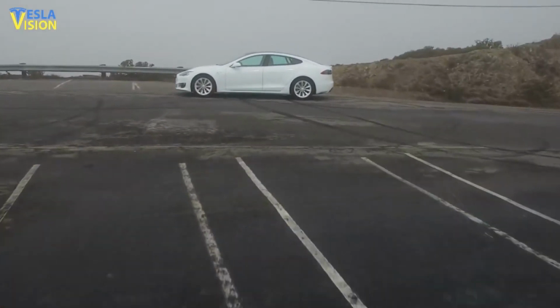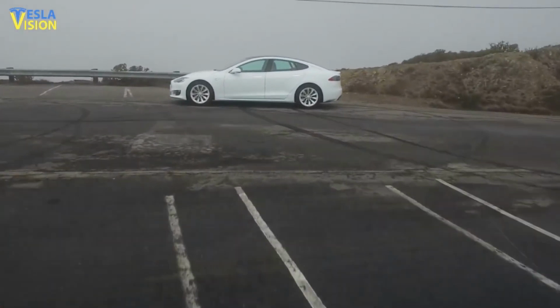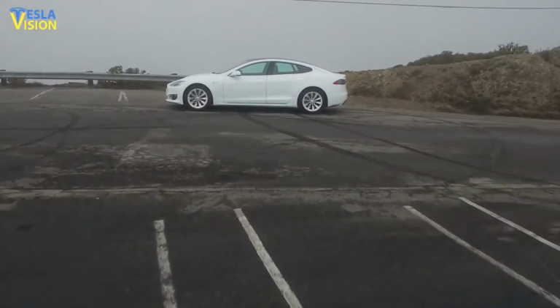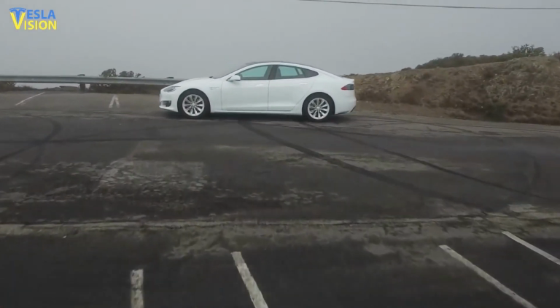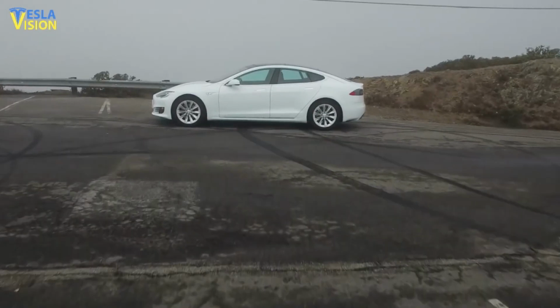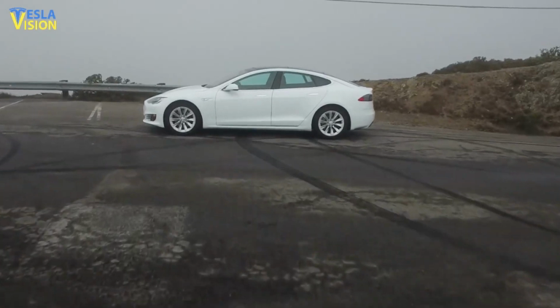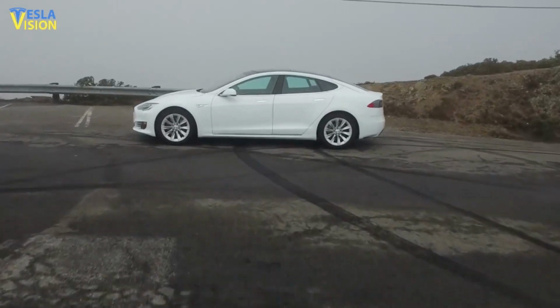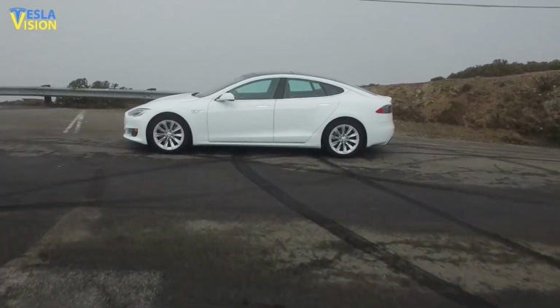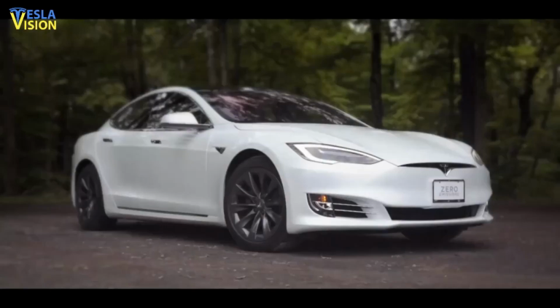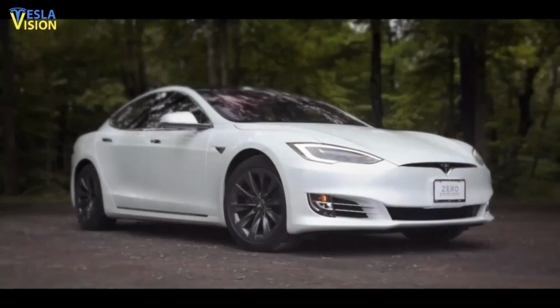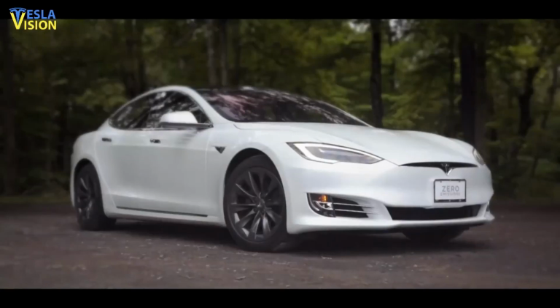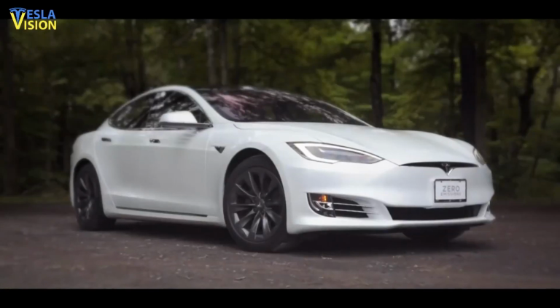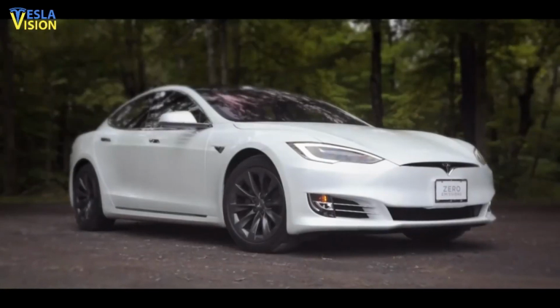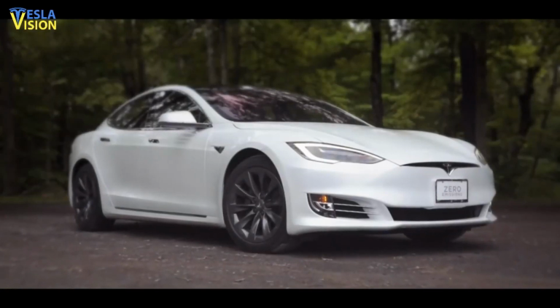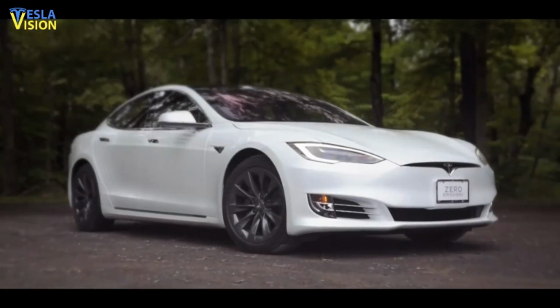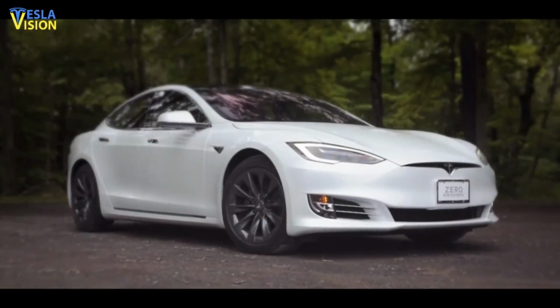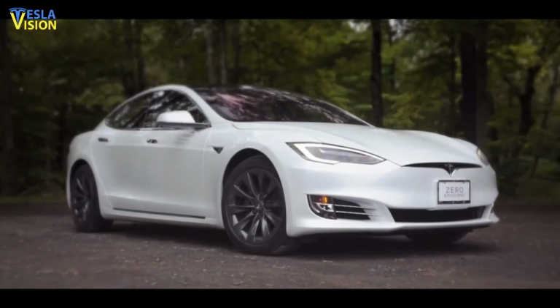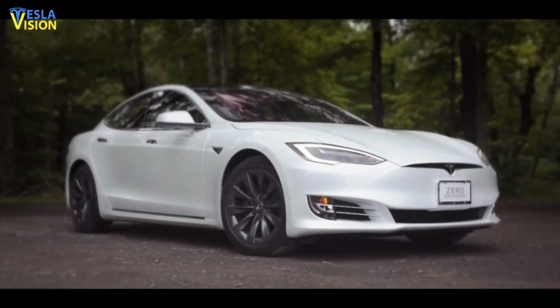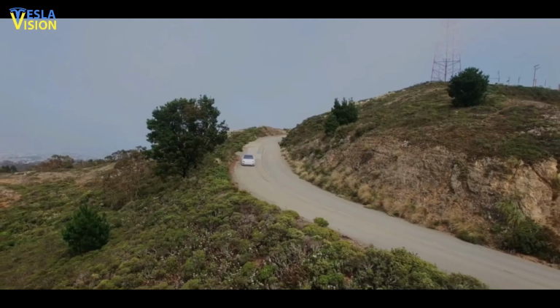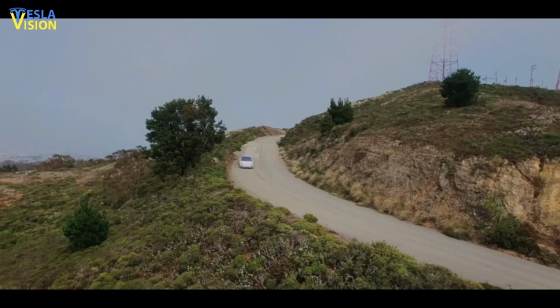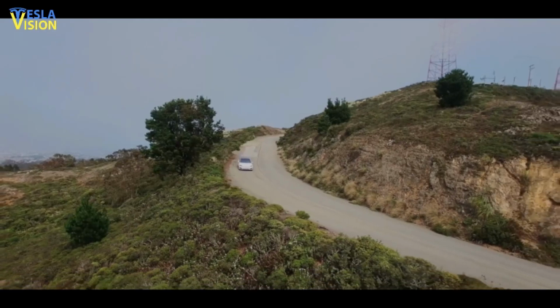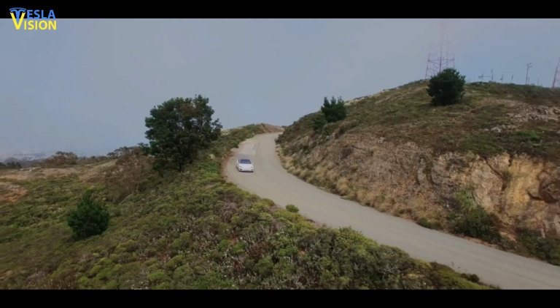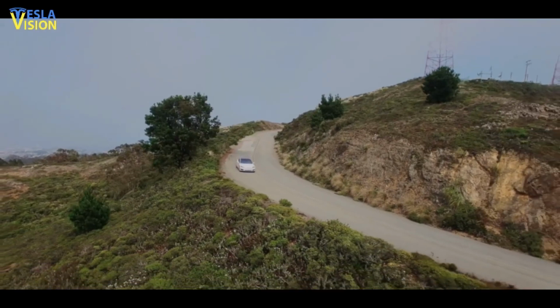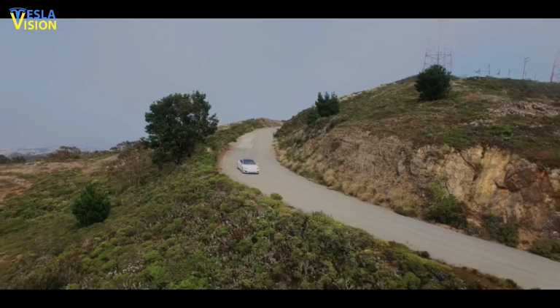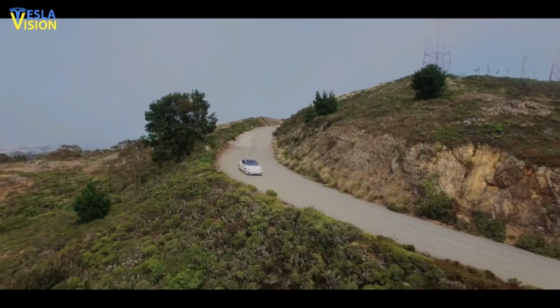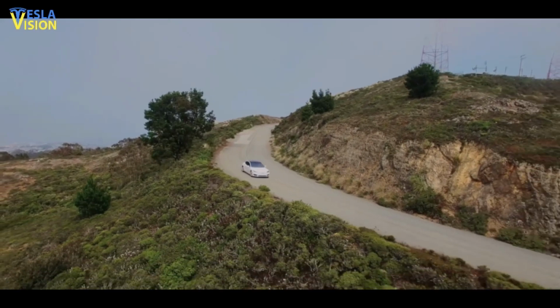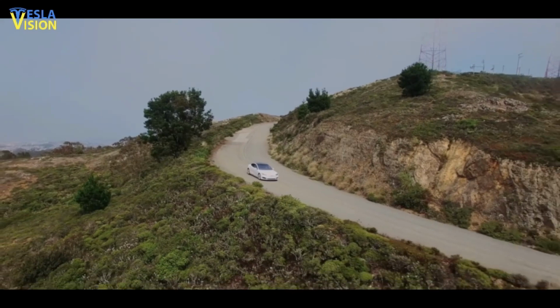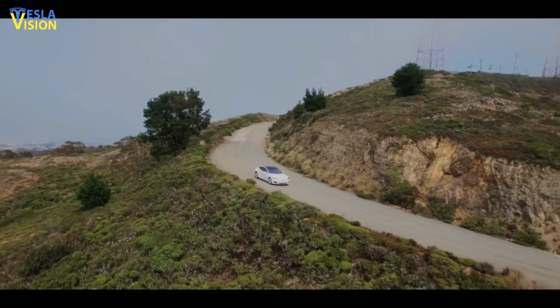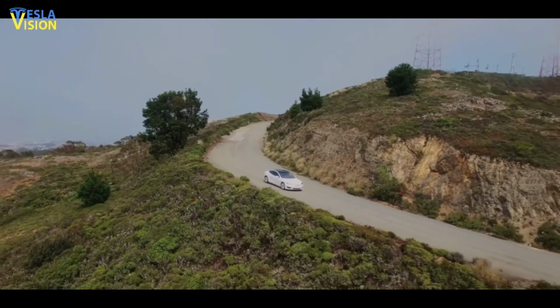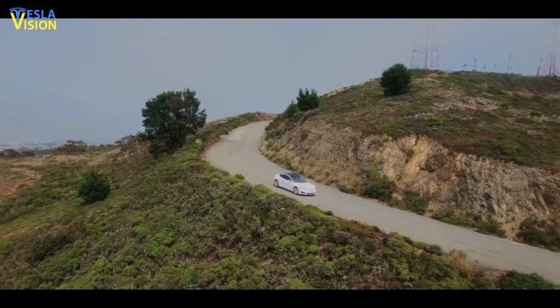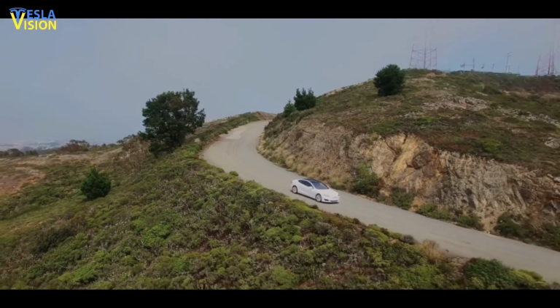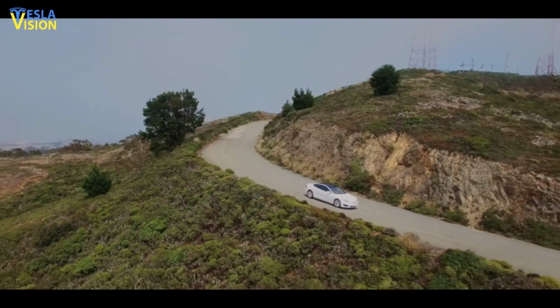Welcome to Tesla Vision. Today we will talk about the most recent Tesla news and updates. Let's get into it right away.